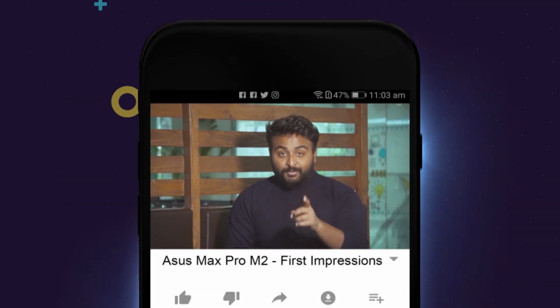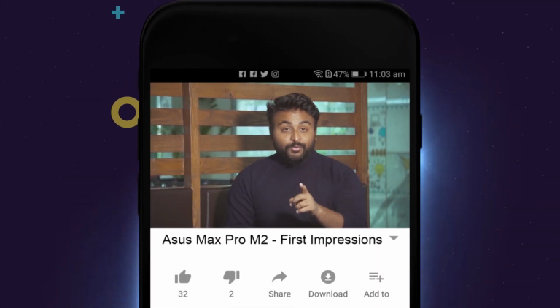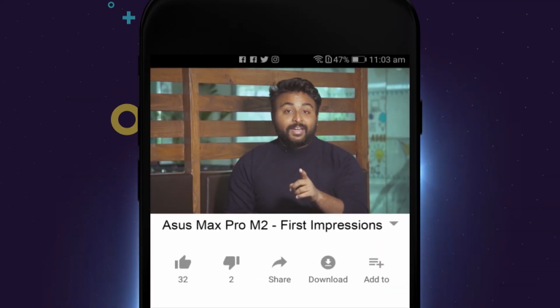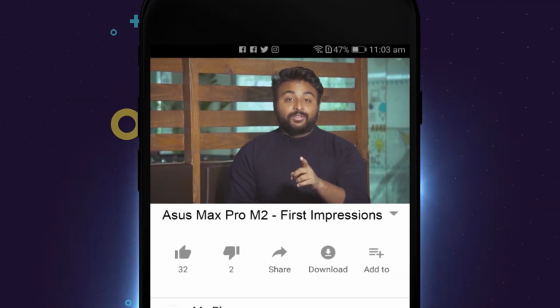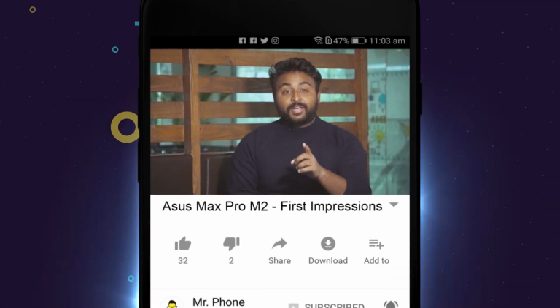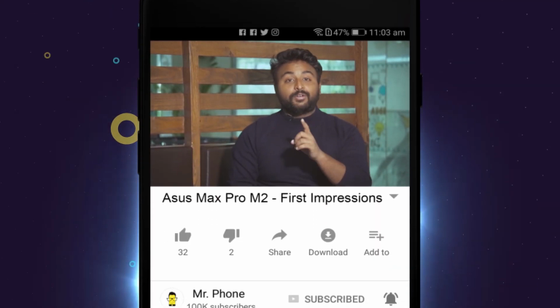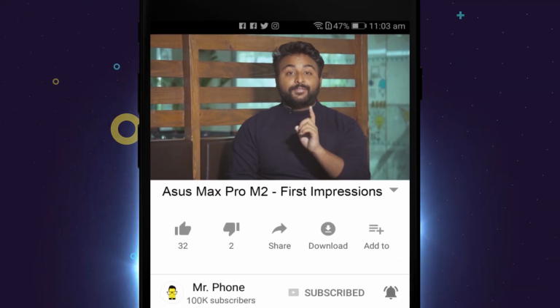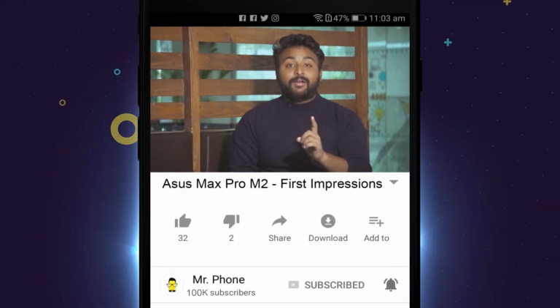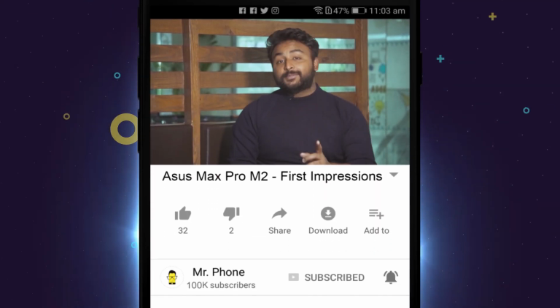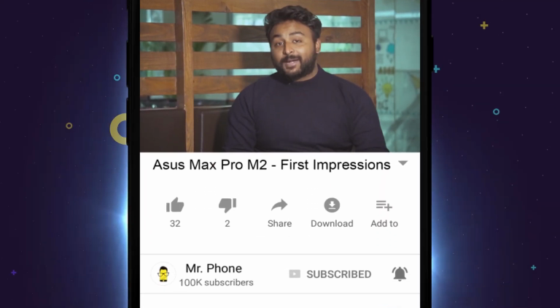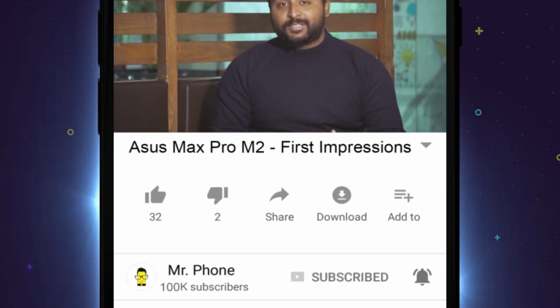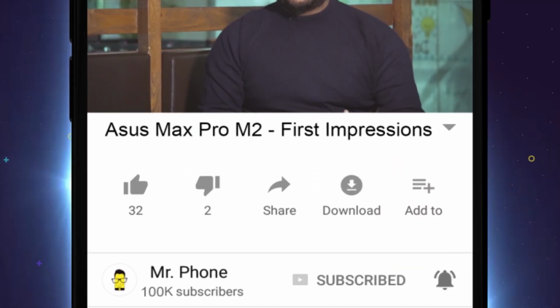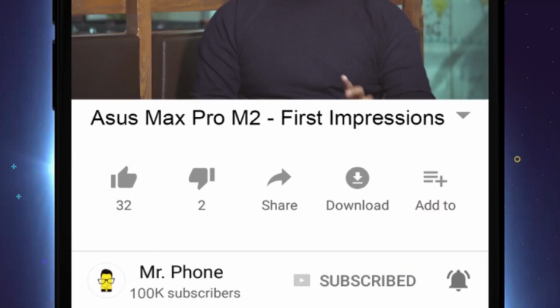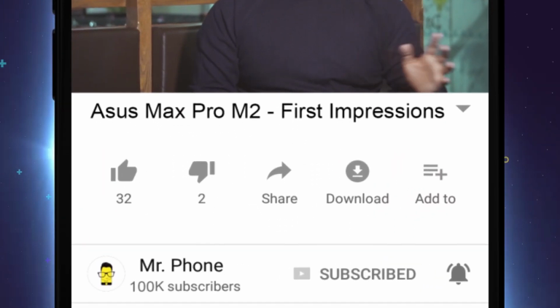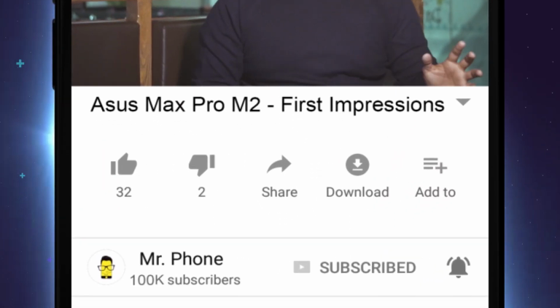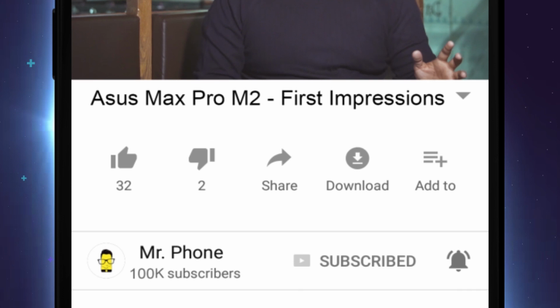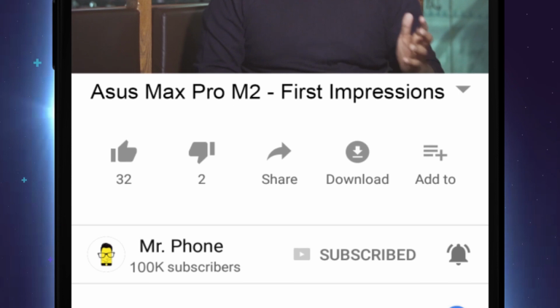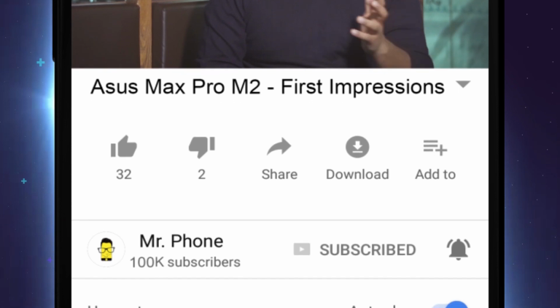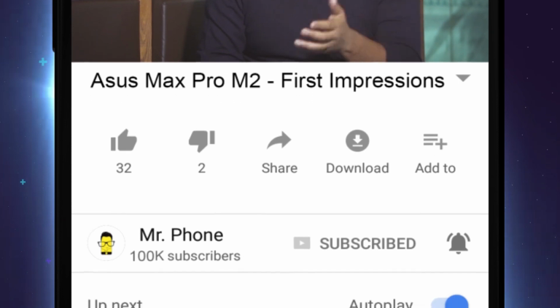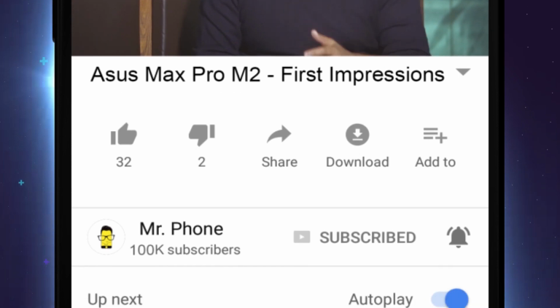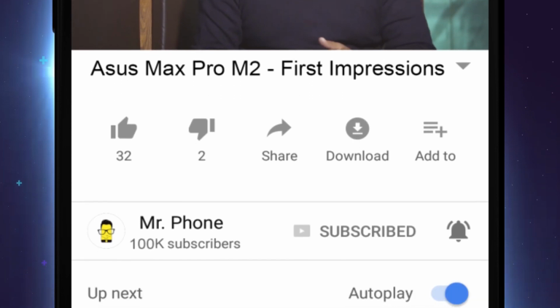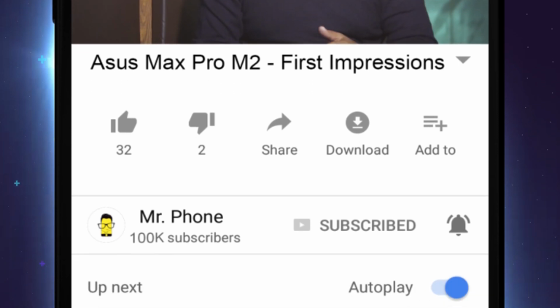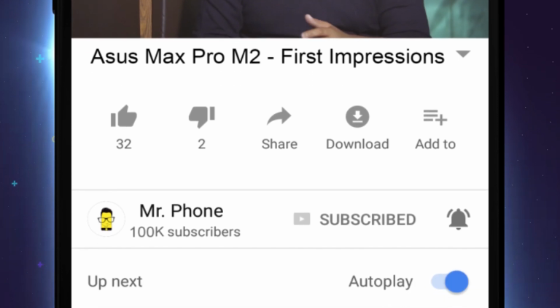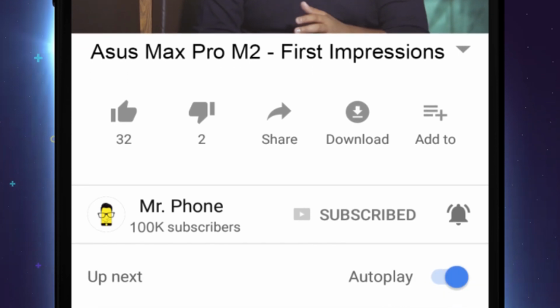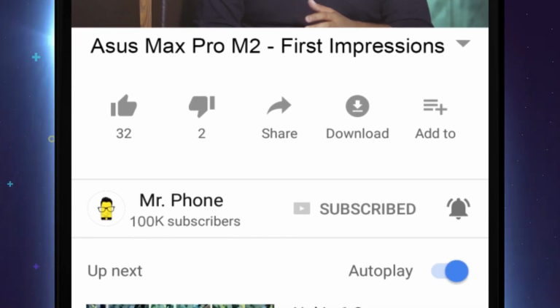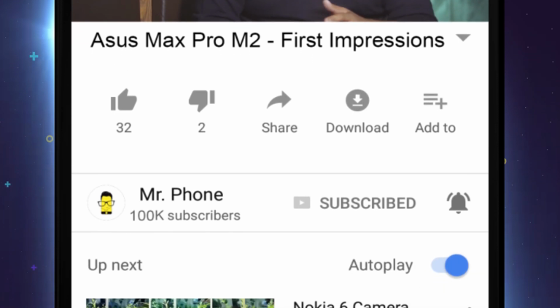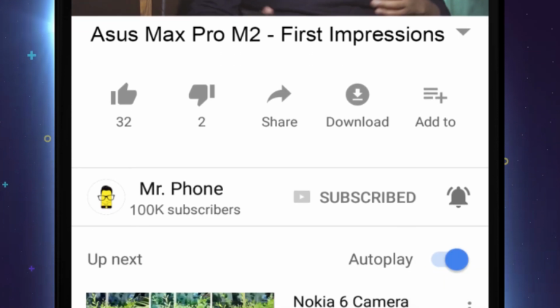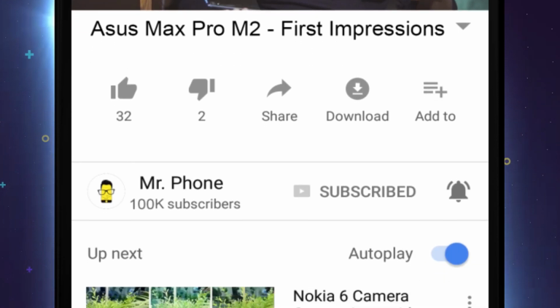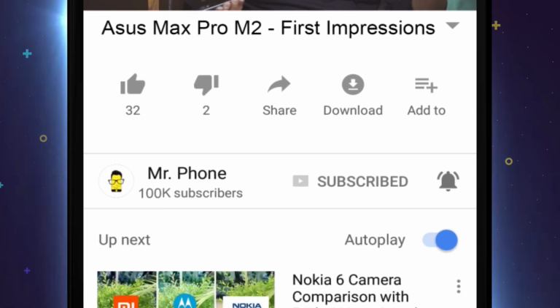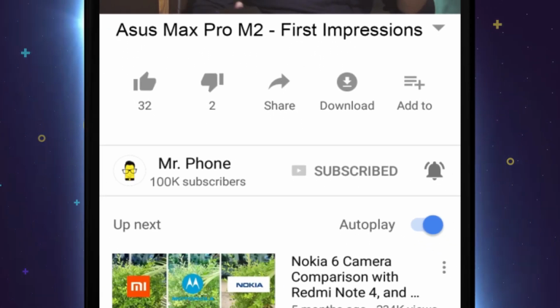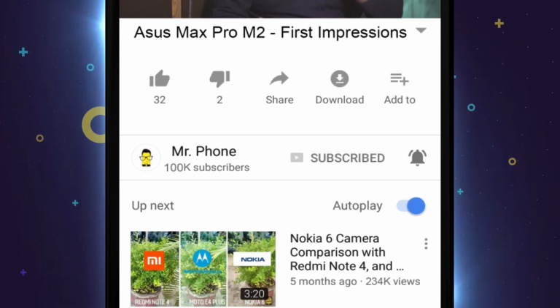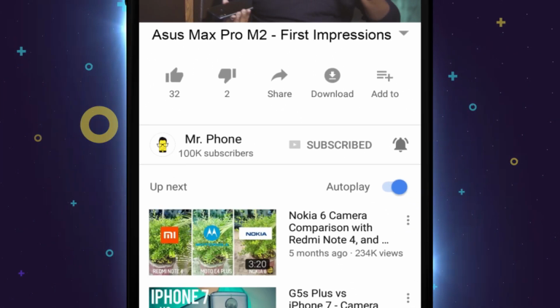Before we get into the video, if you haven't subscribed to the channel, please do that and also hit the bell icon right next to it.